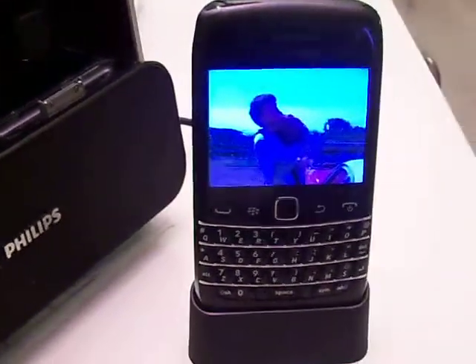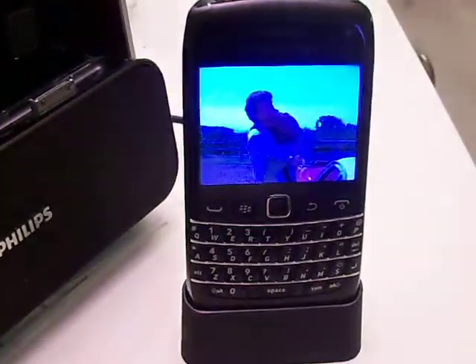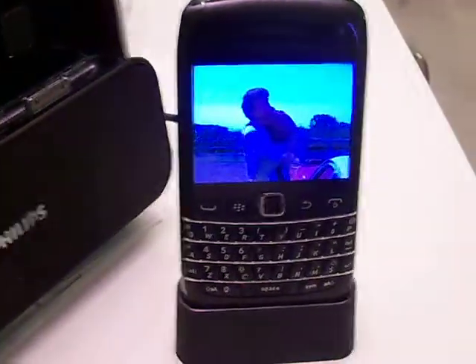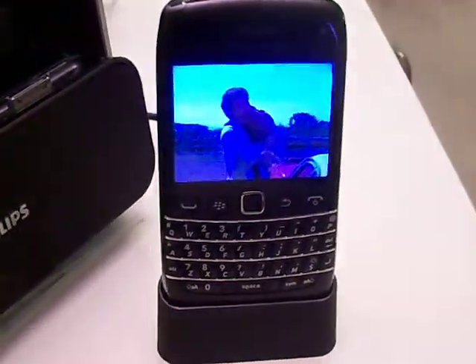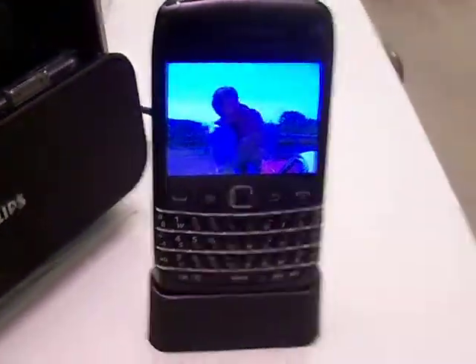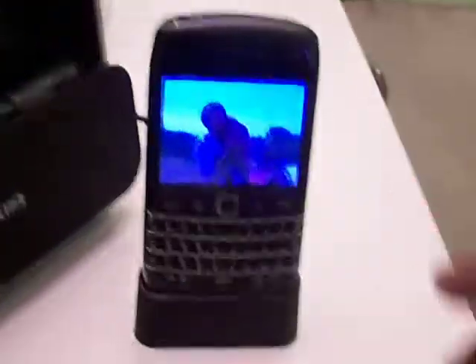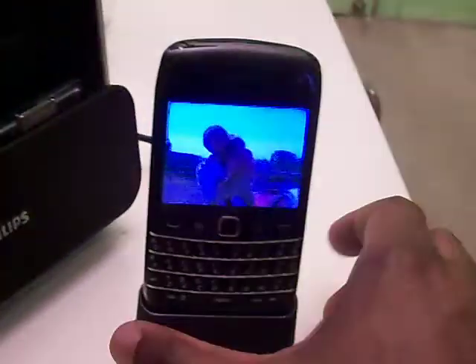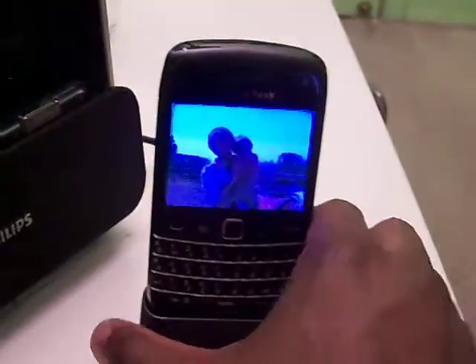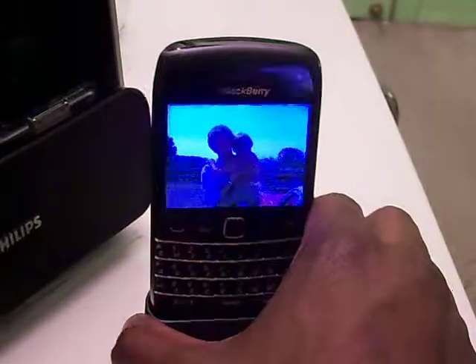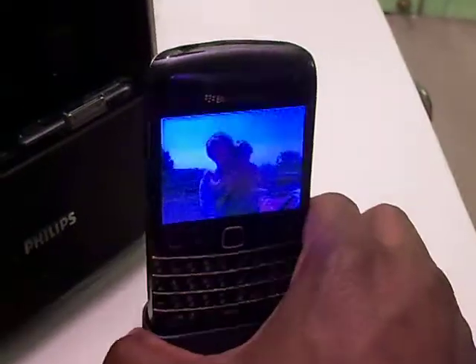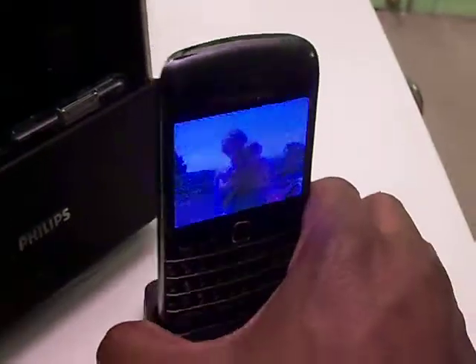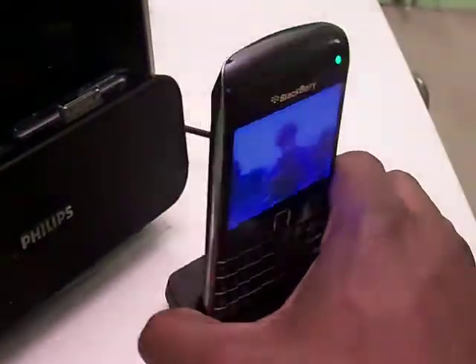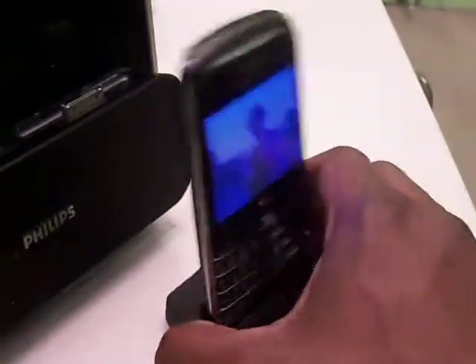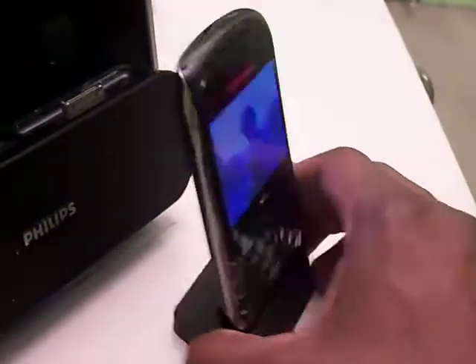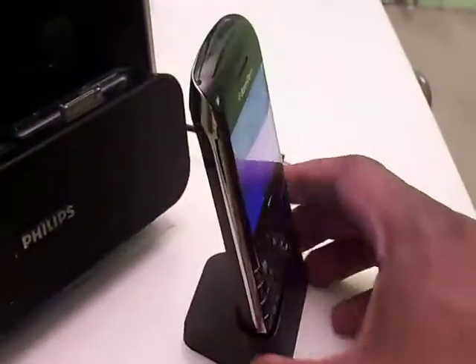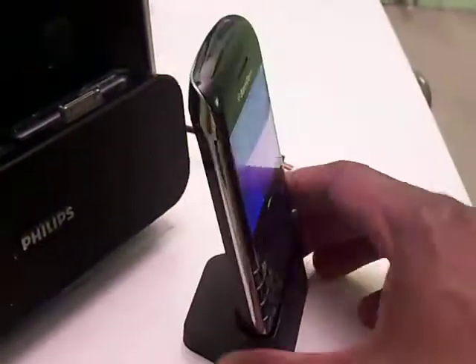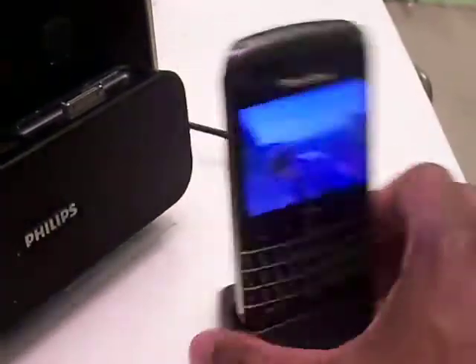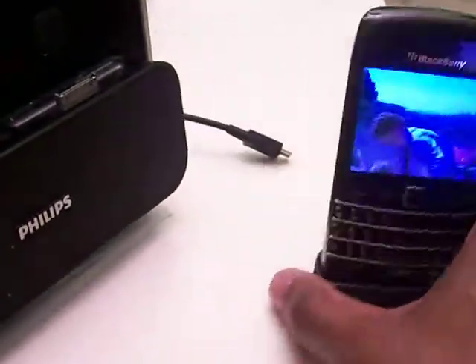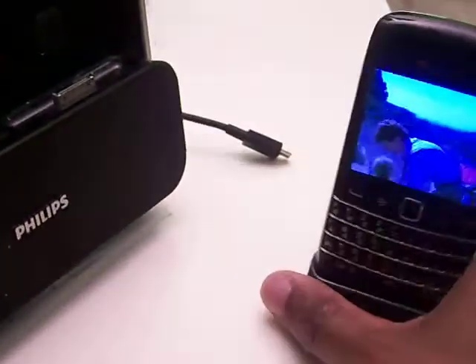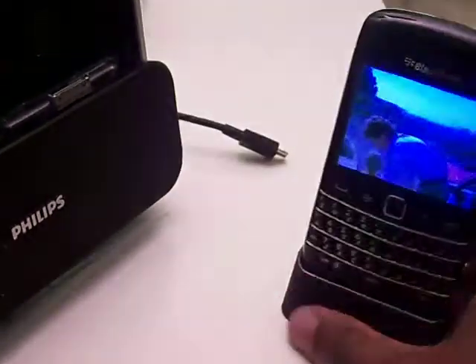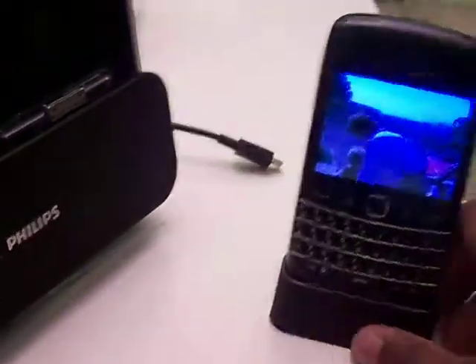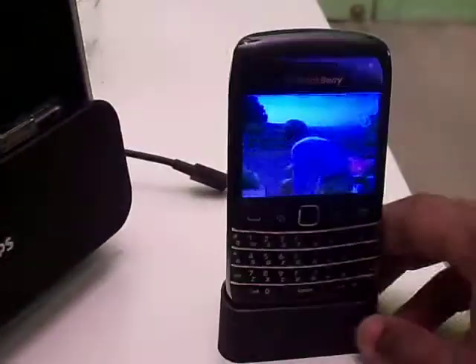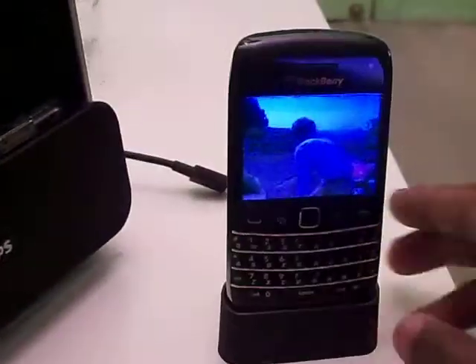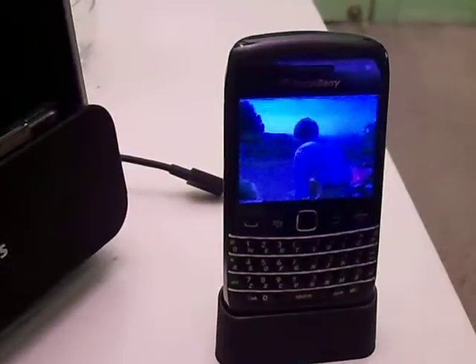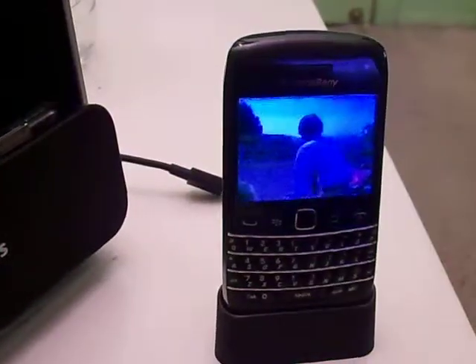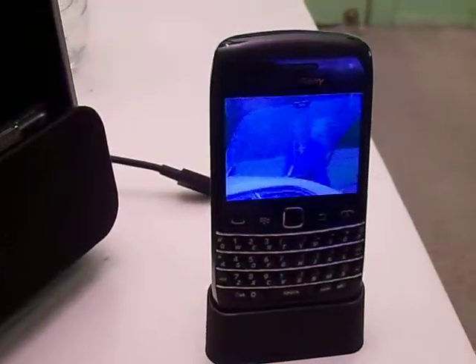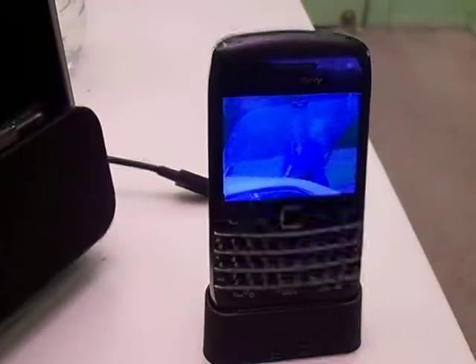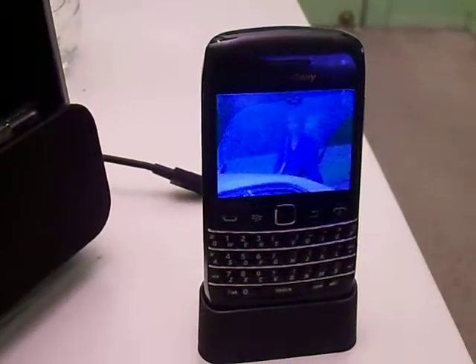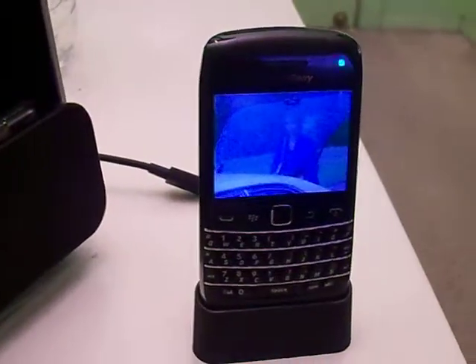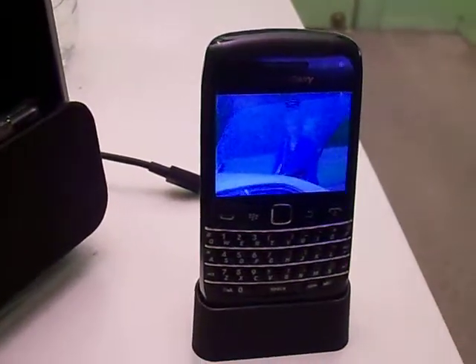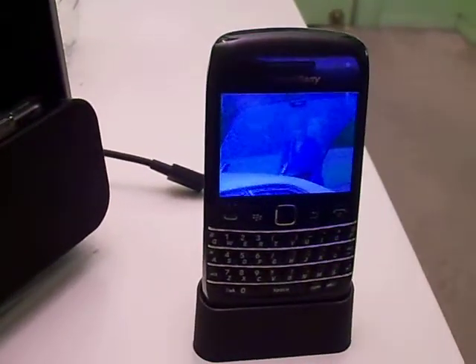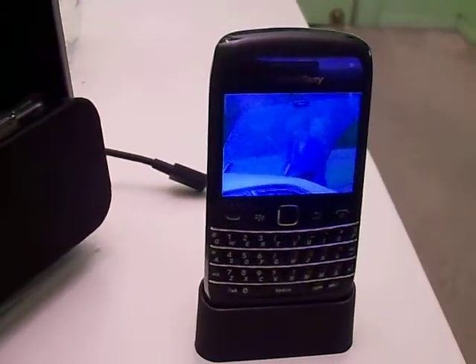You can watch movies in a restaurant or somewhere like that, and it's pretty cool.